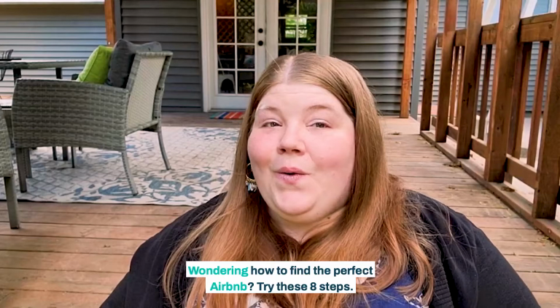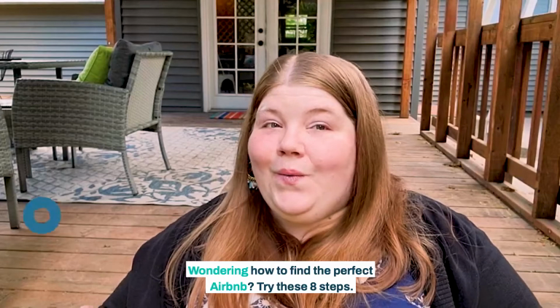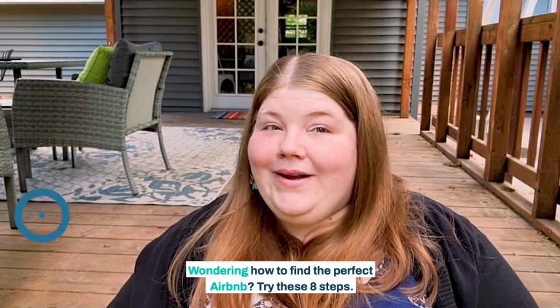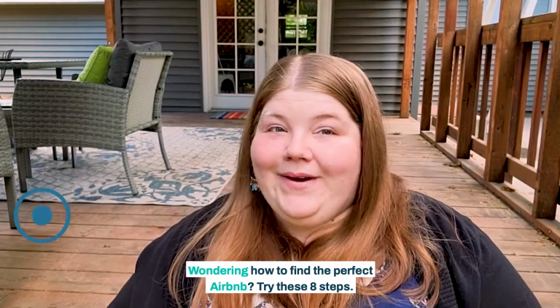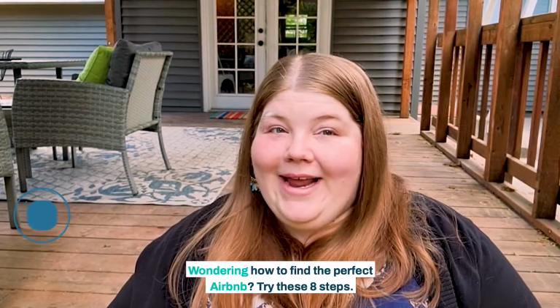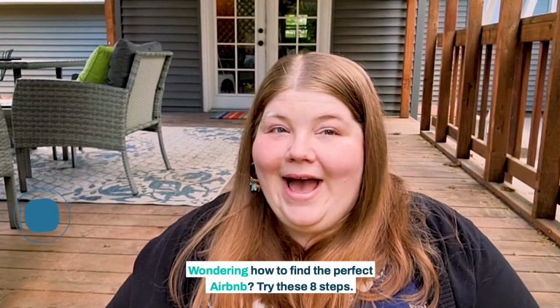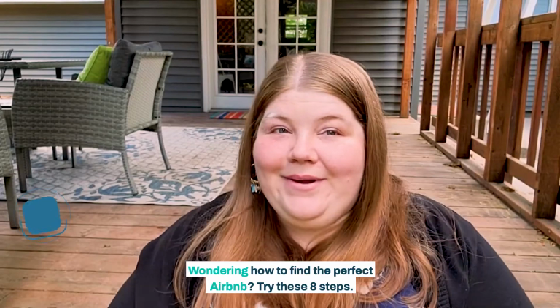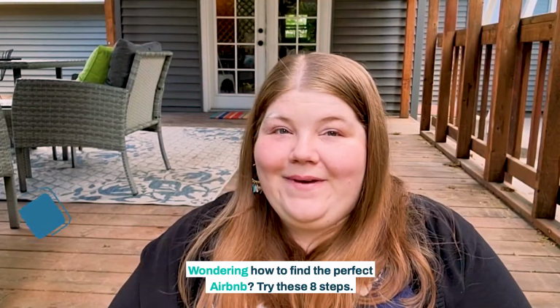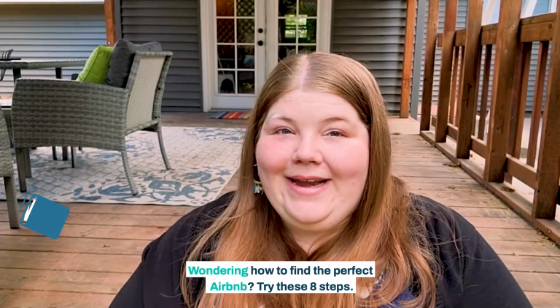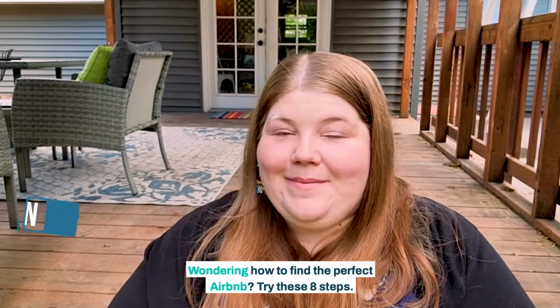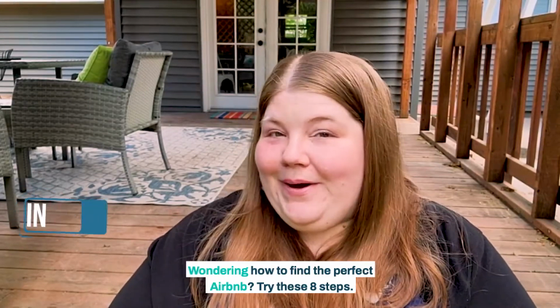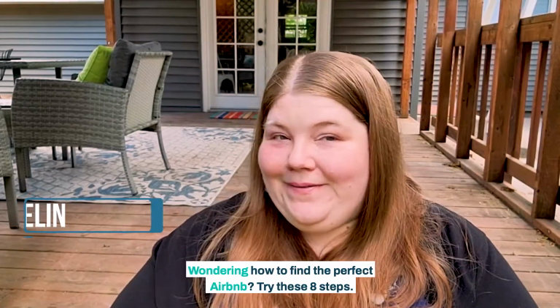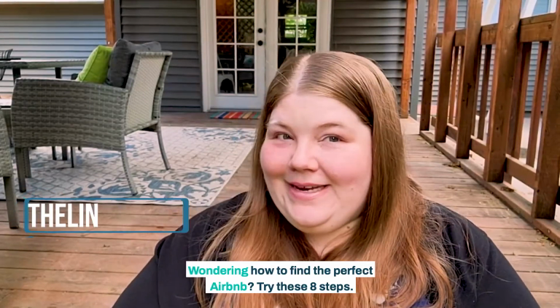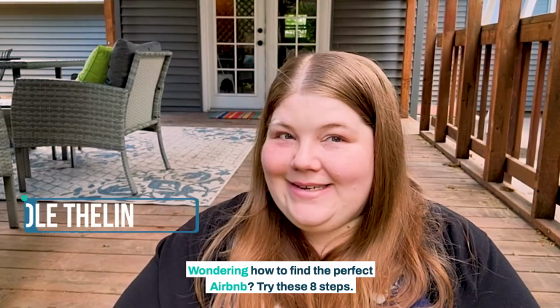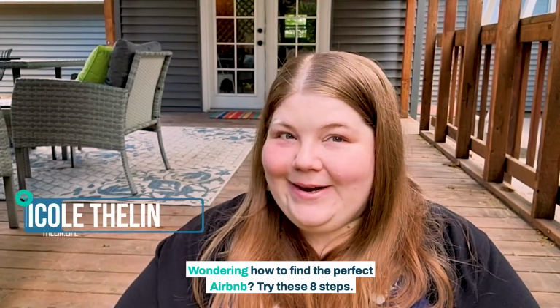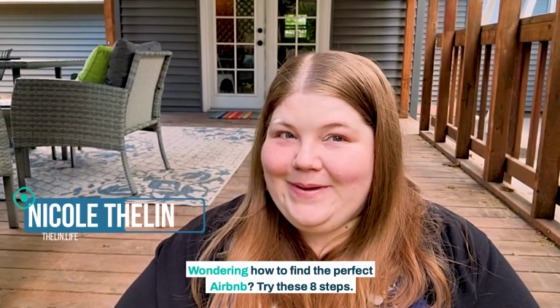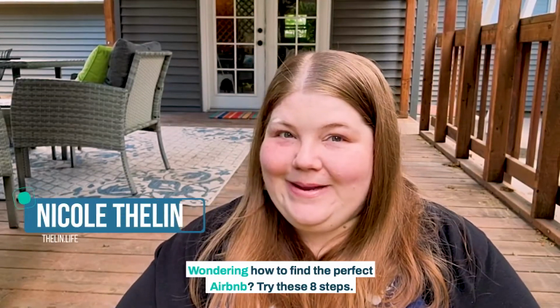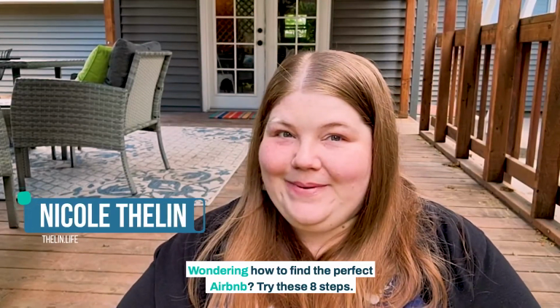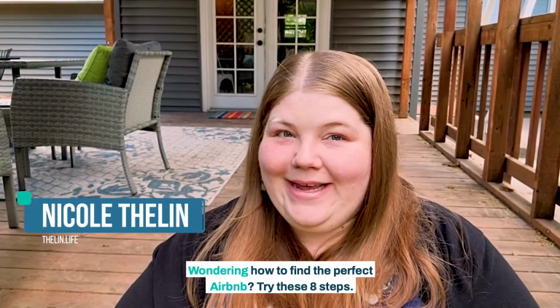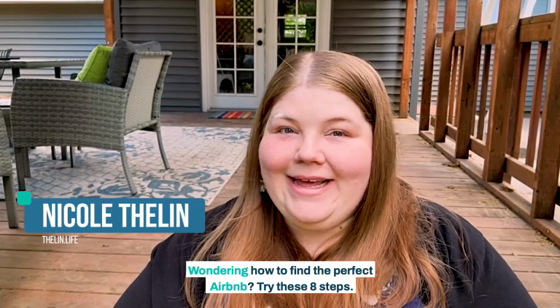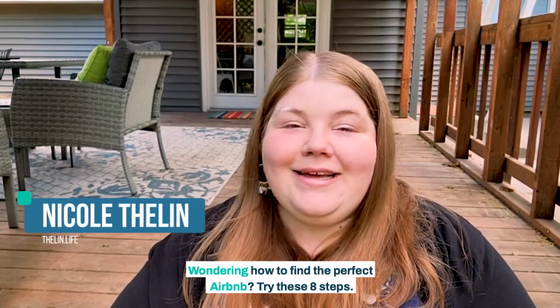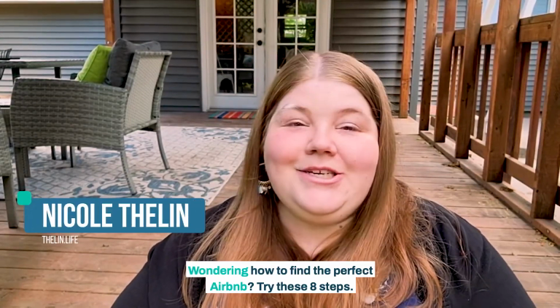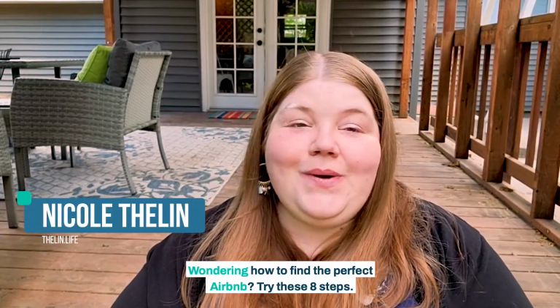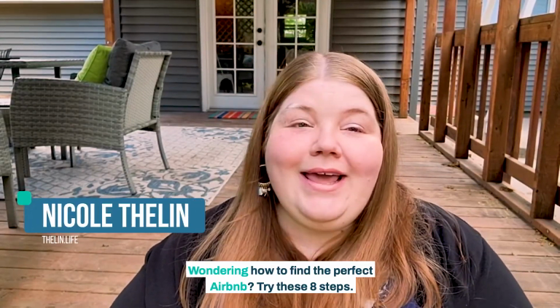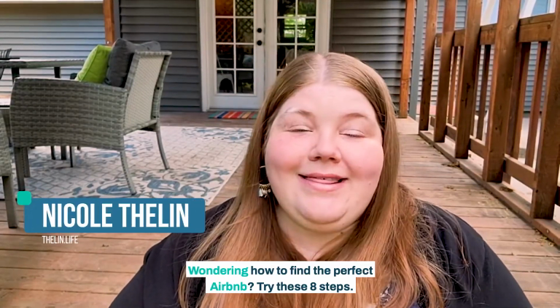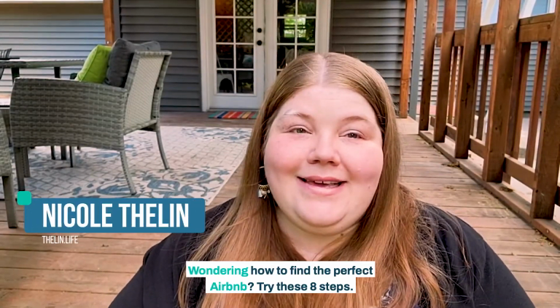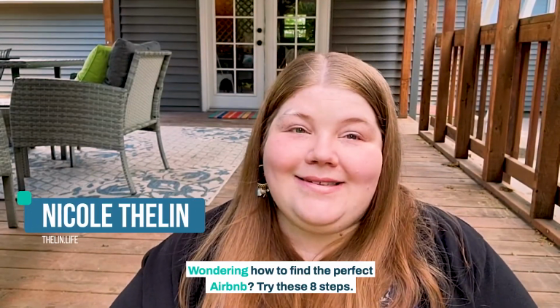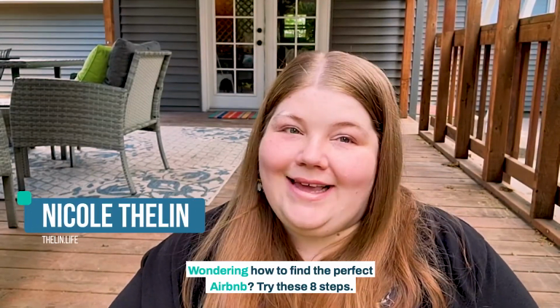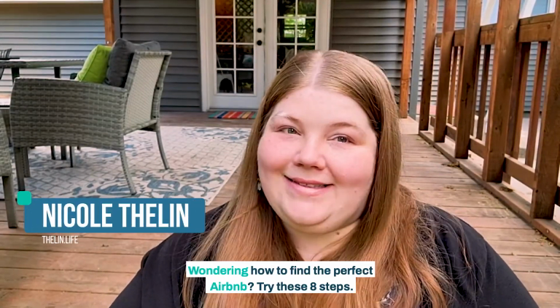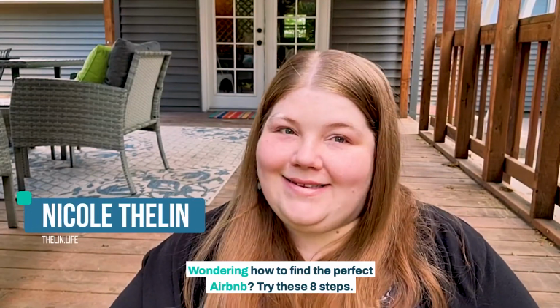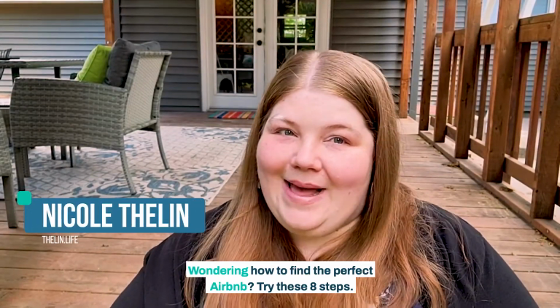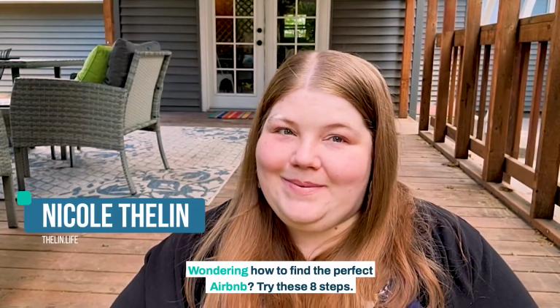Wondering how to find the perfect Airbnb? Try these eight steps.